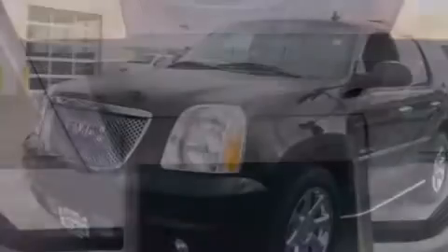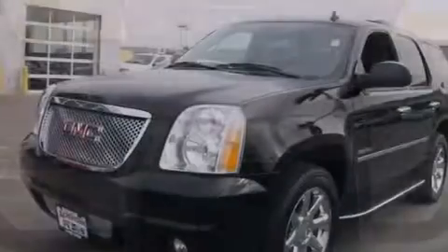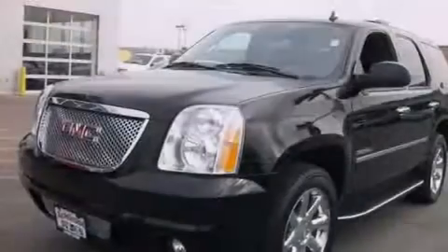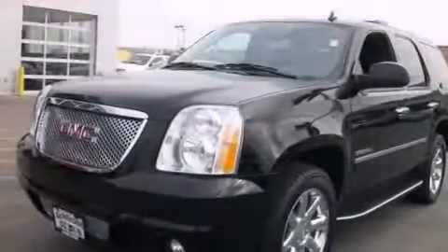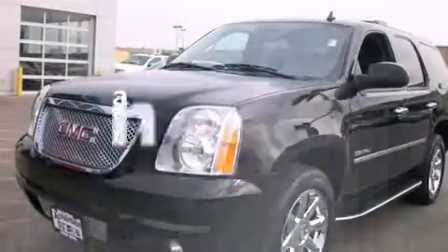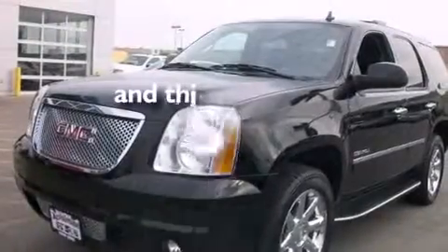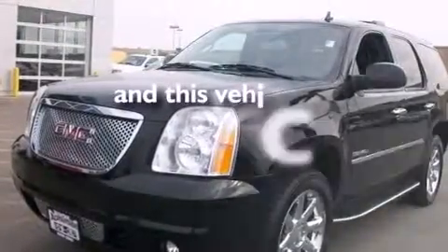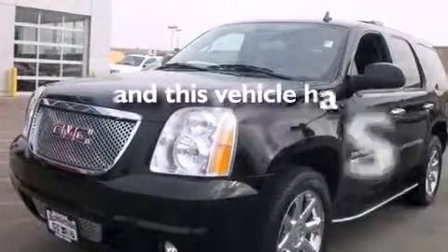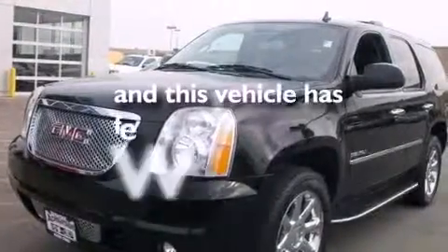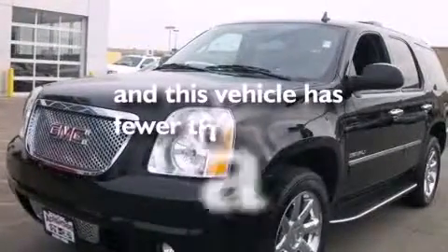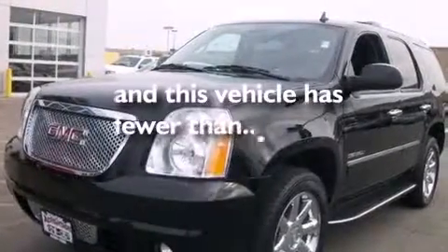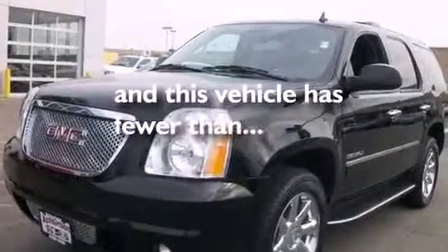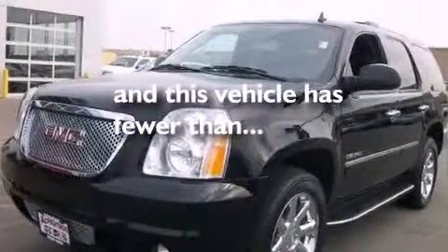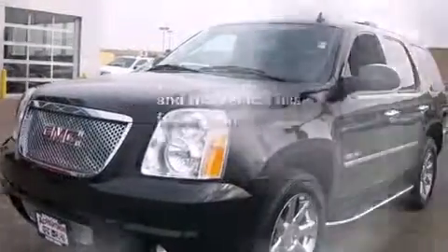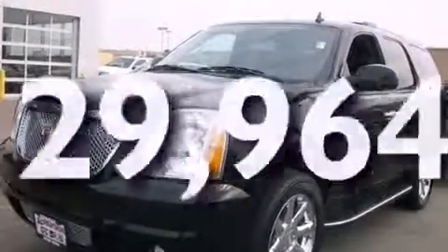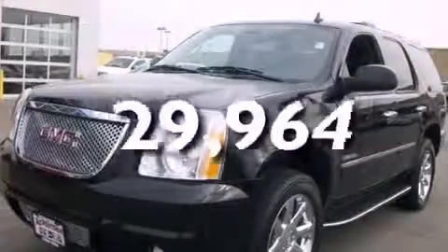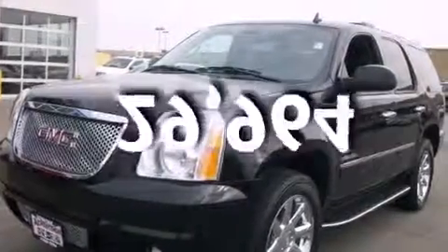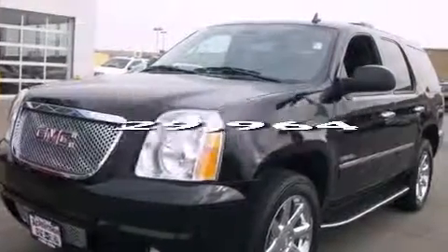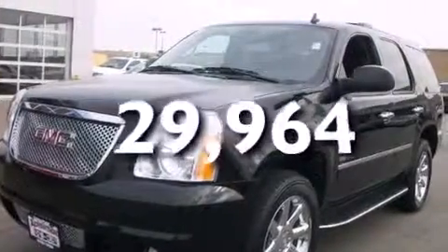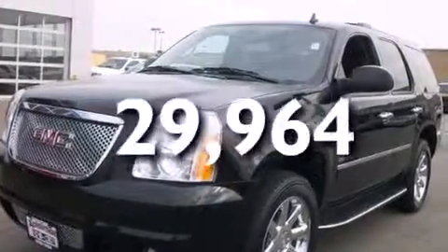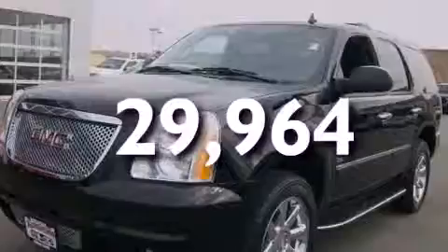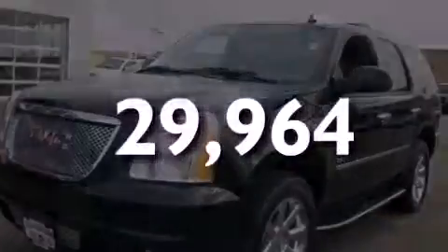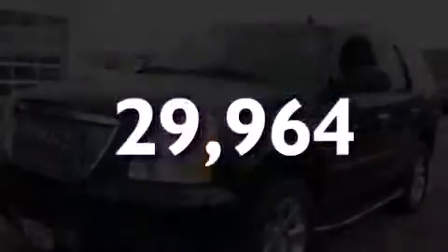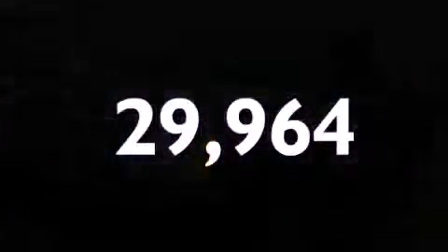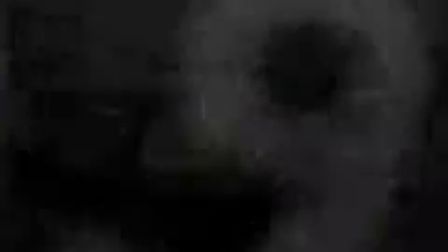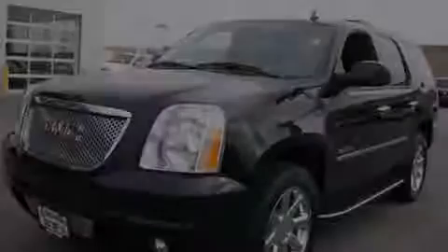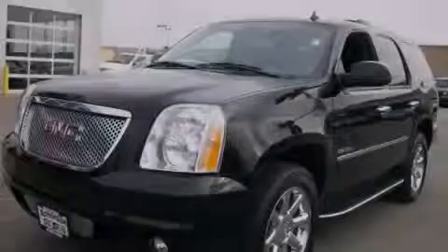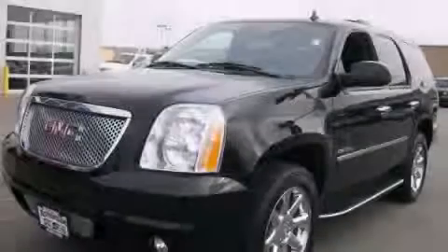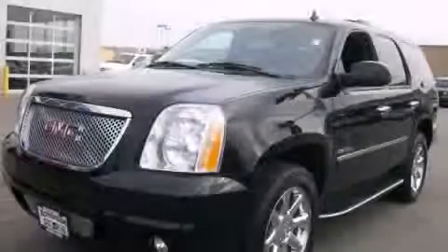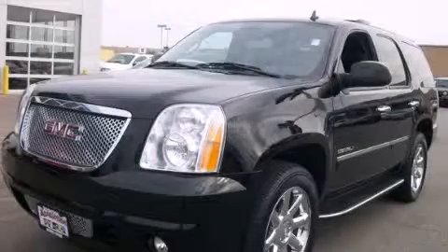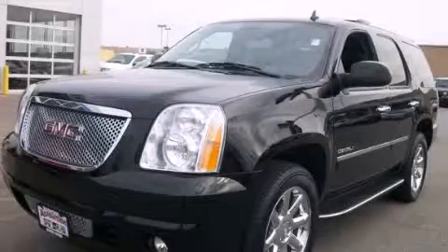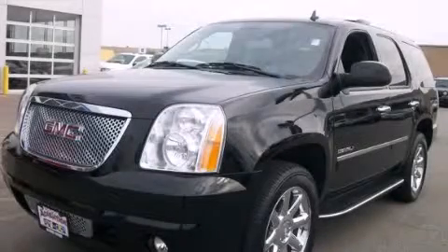And this vehicle has fewer than 30,000 miles on the odometer. Please call us today for more information on this great vehicle.